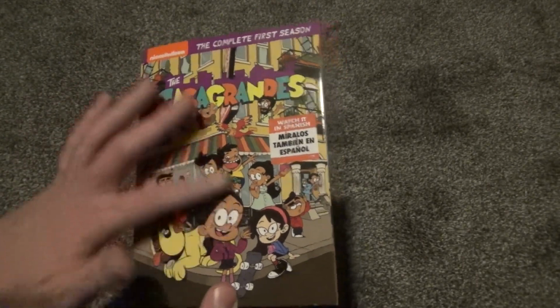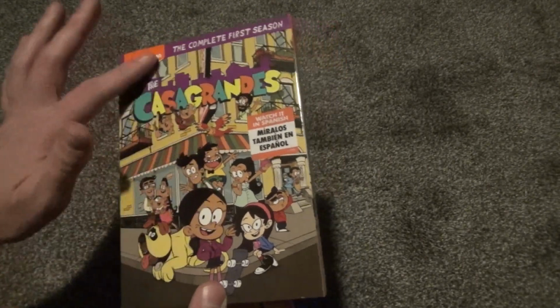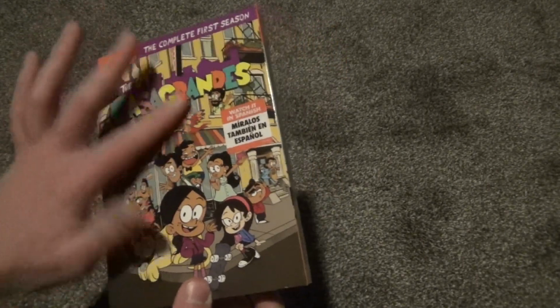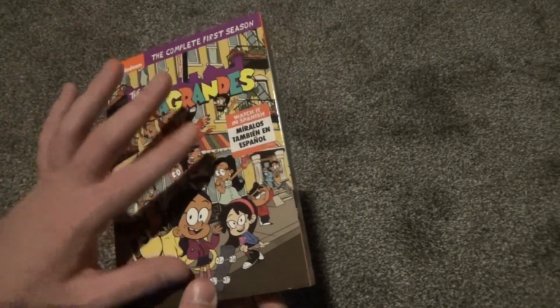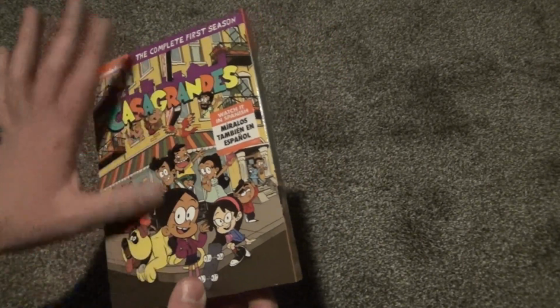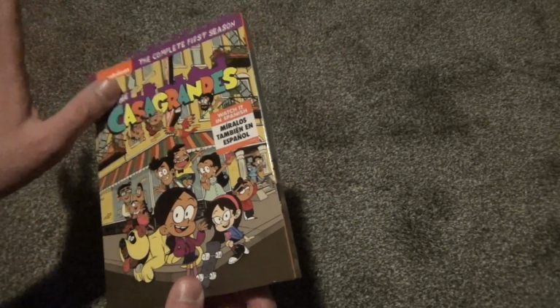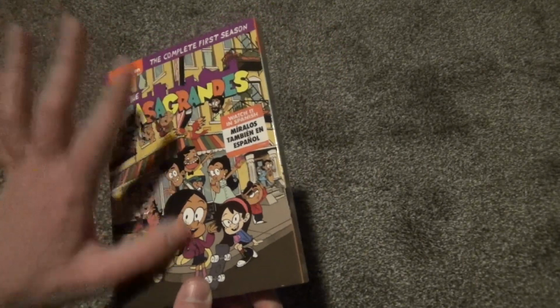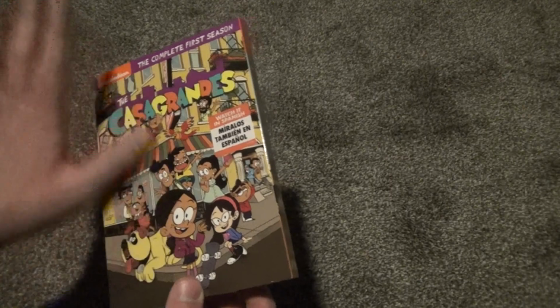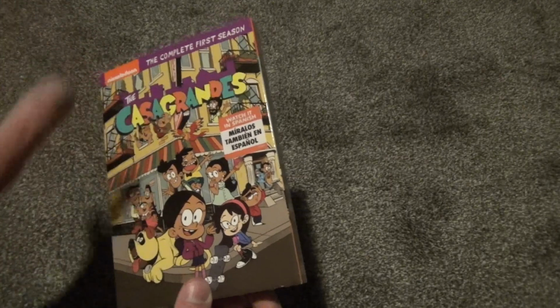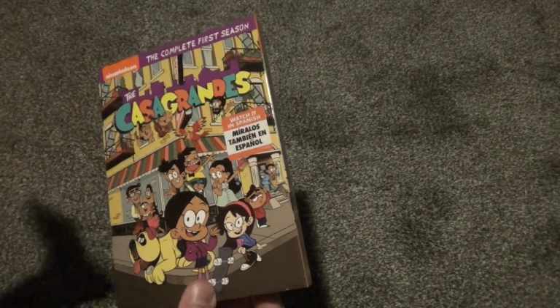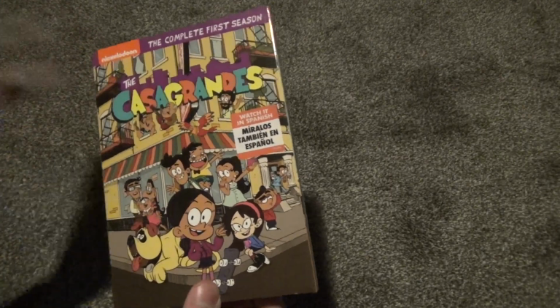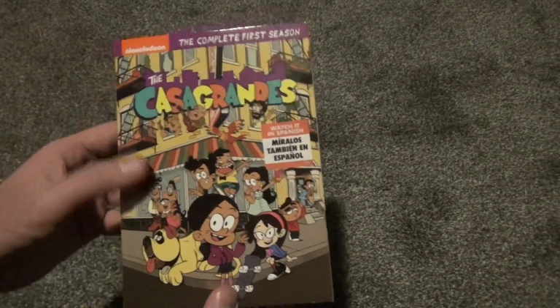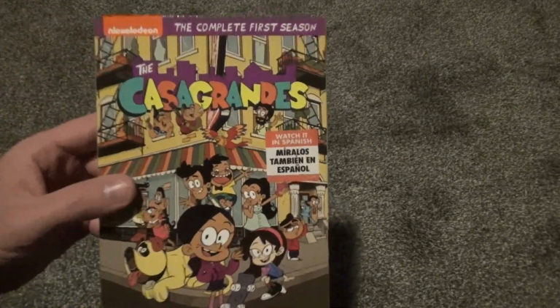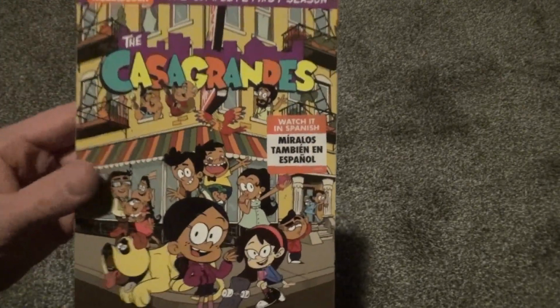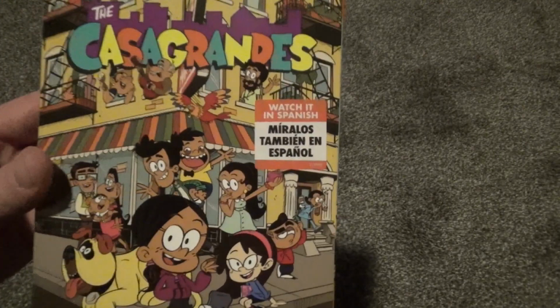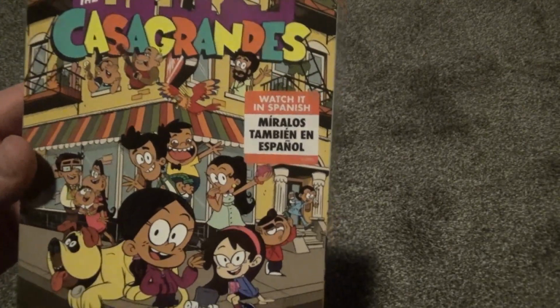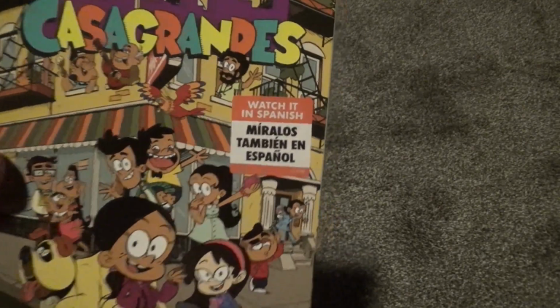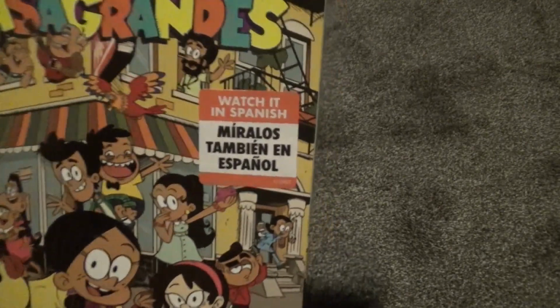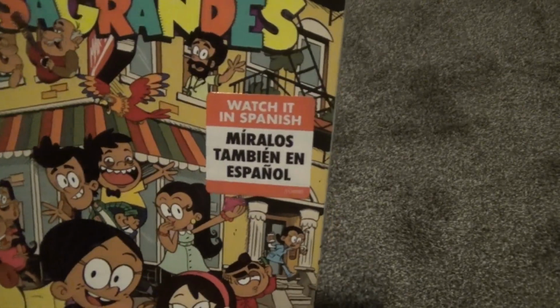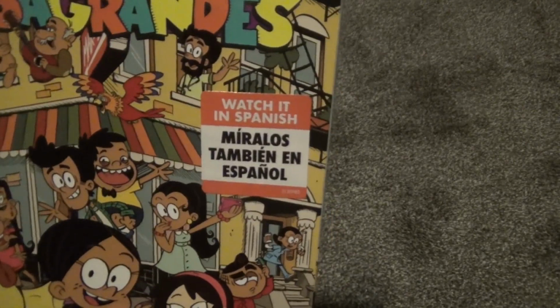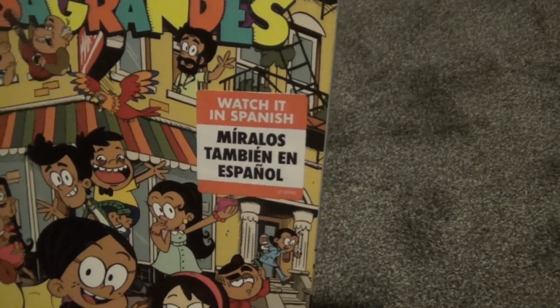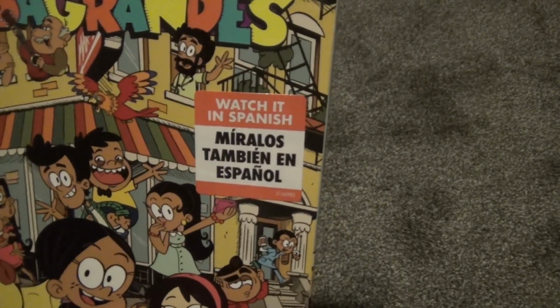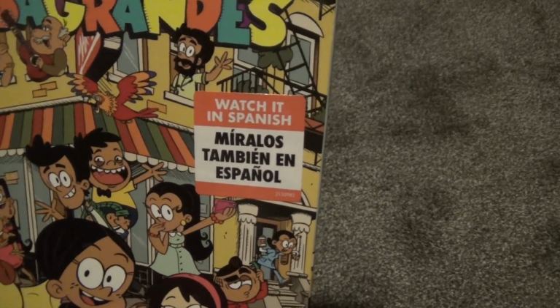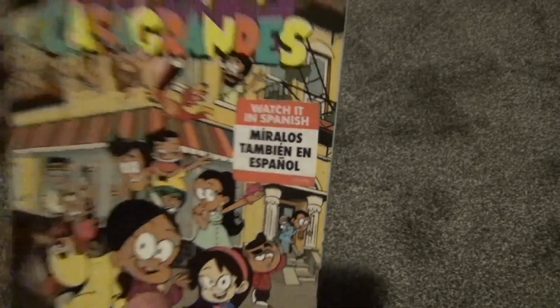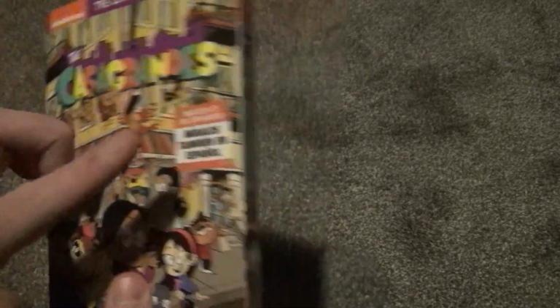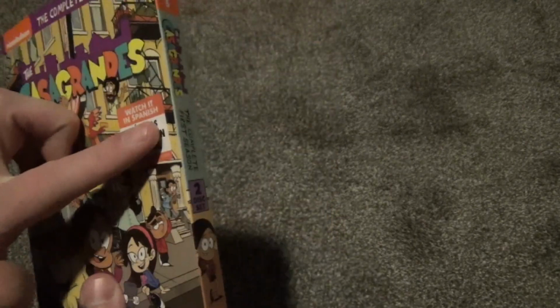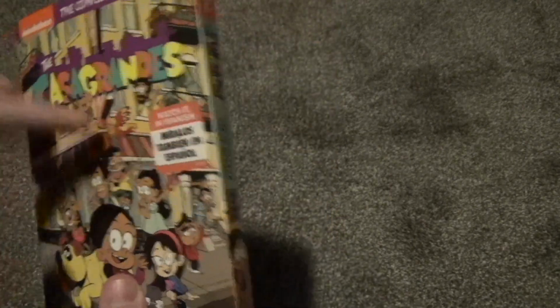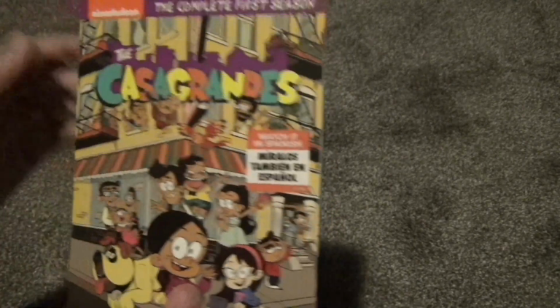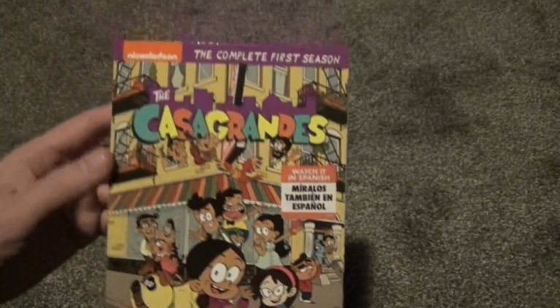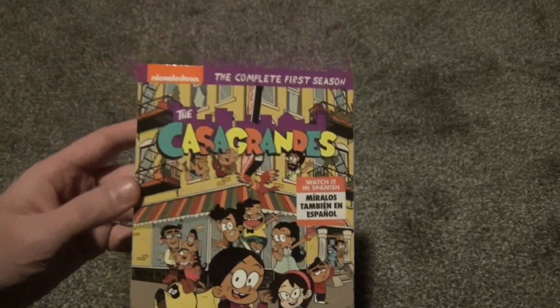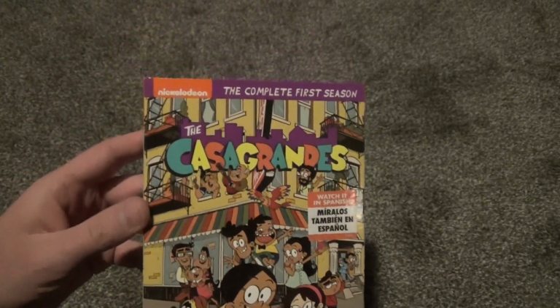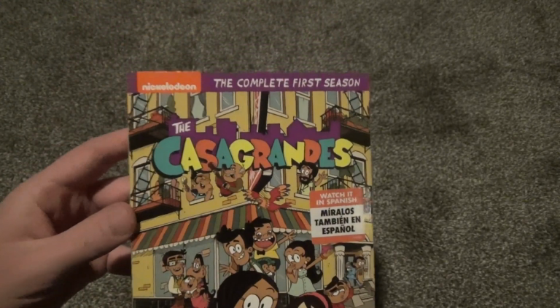And it does come with the slipcover. The slipcover is not embossed or anything, it's just a standard slipcover. You can watch it in Spanish according to that sticker there.